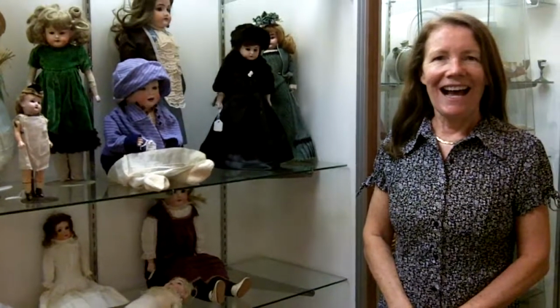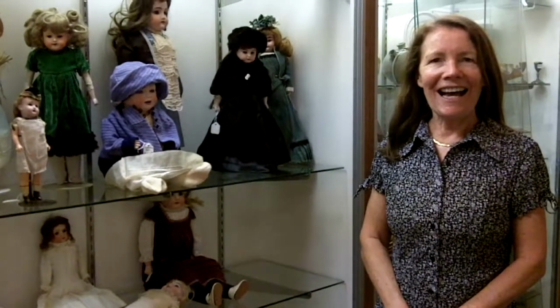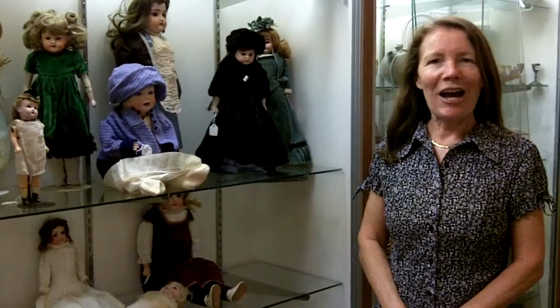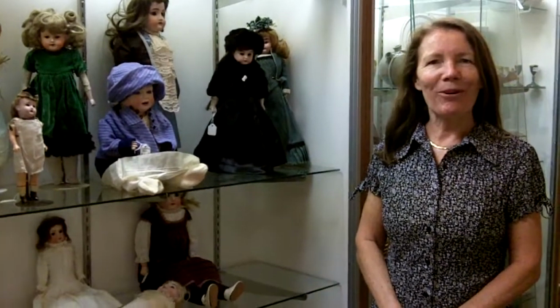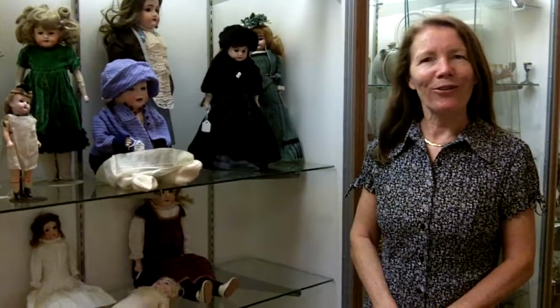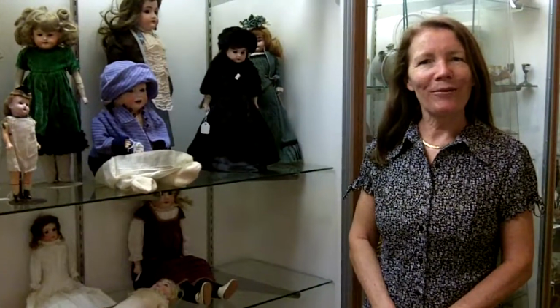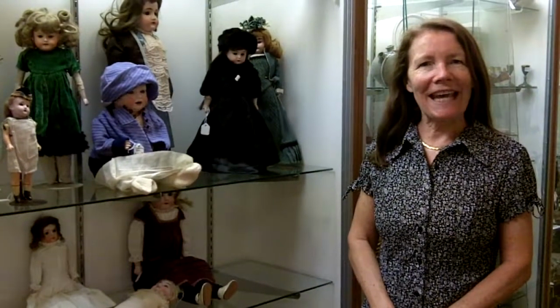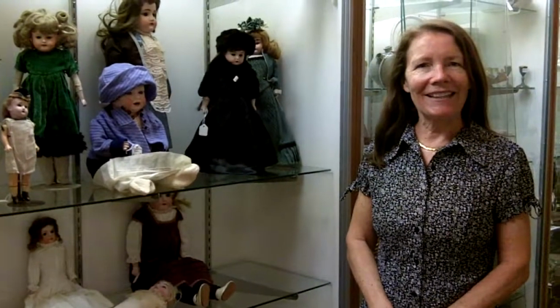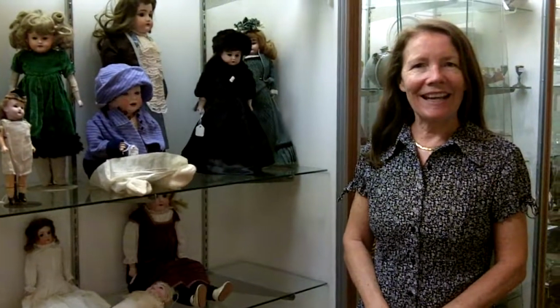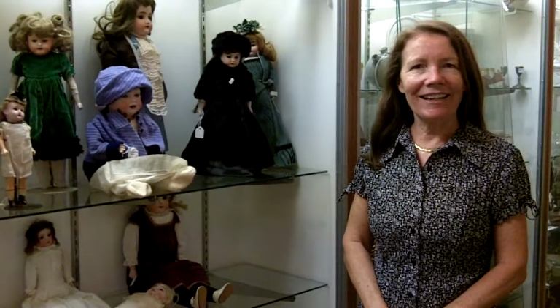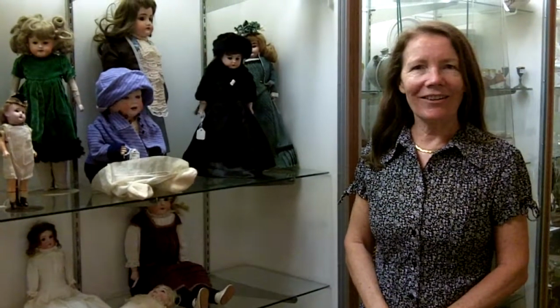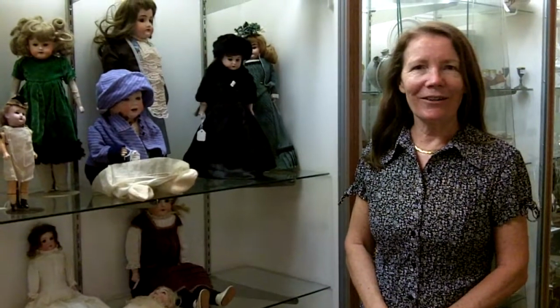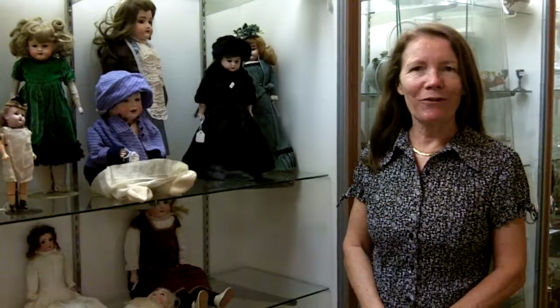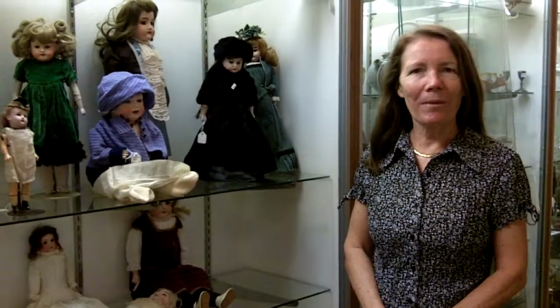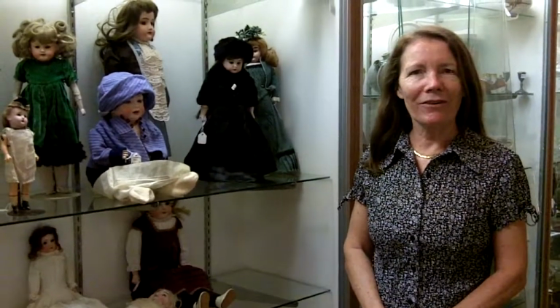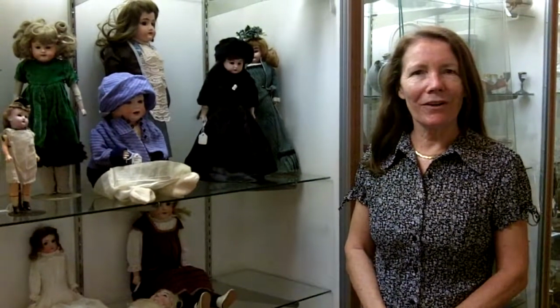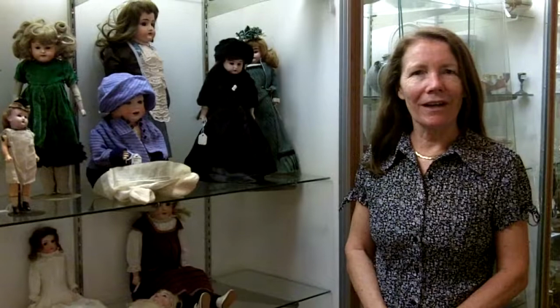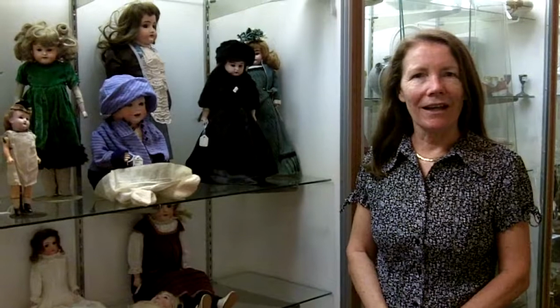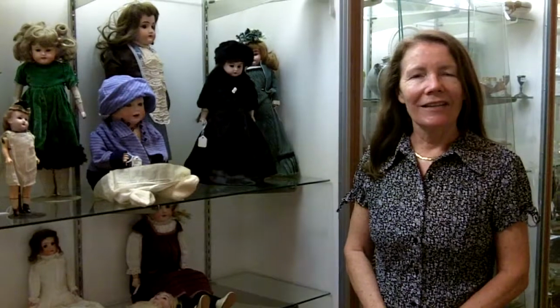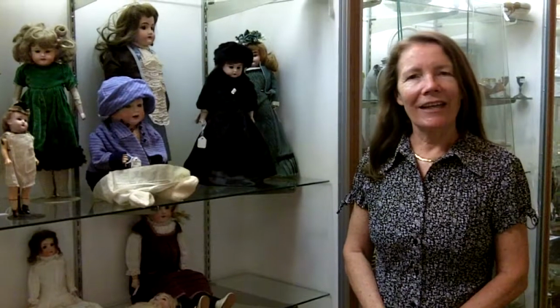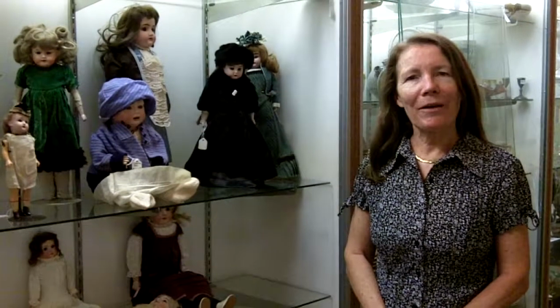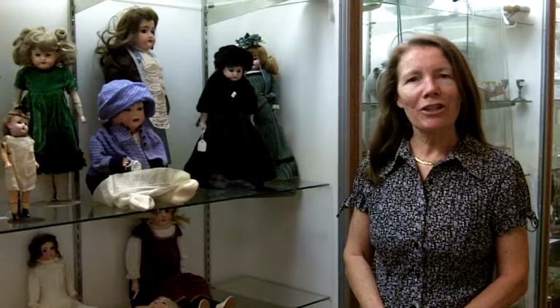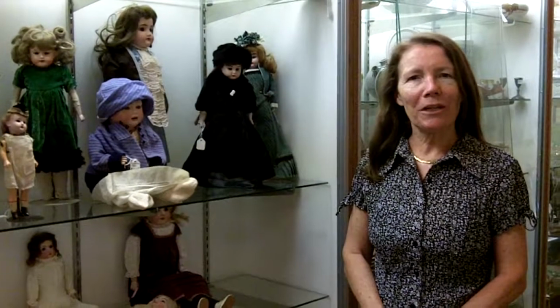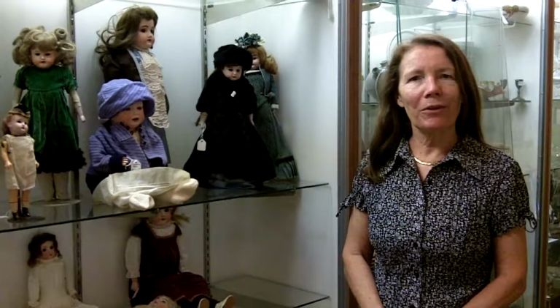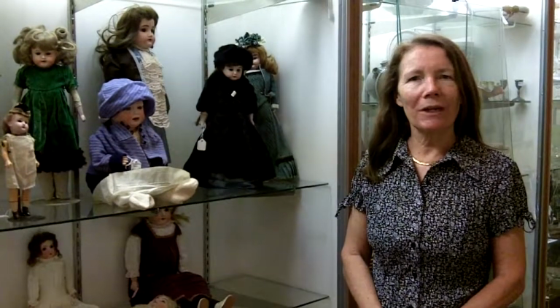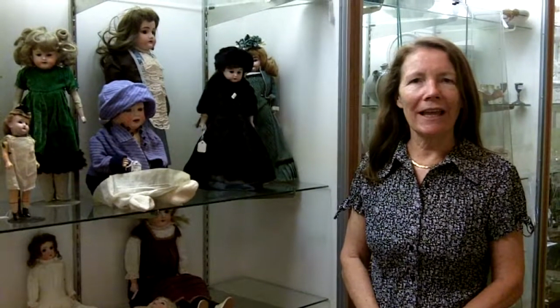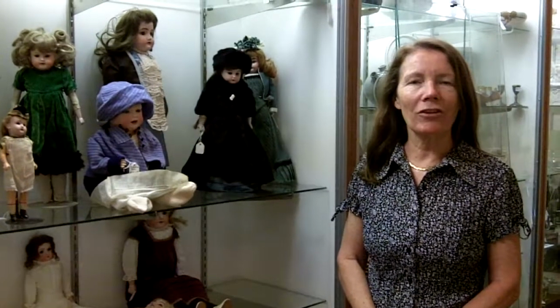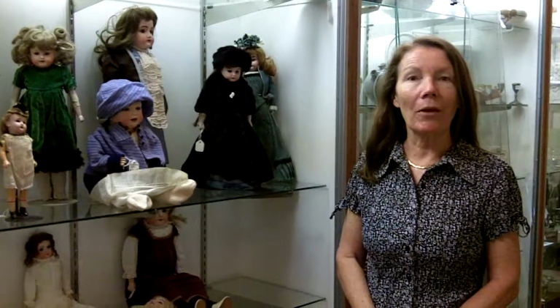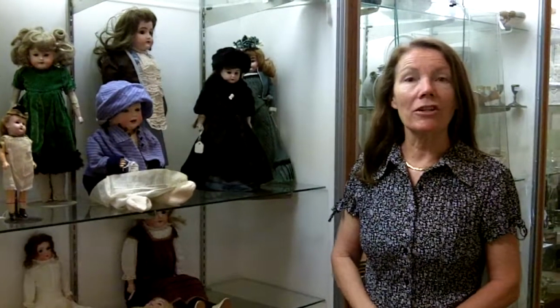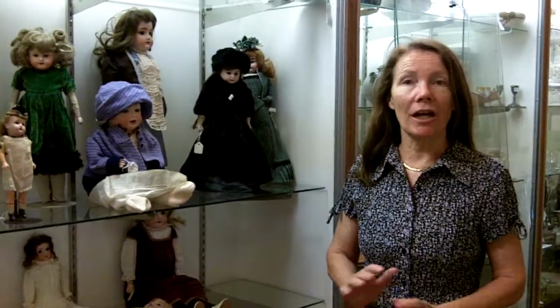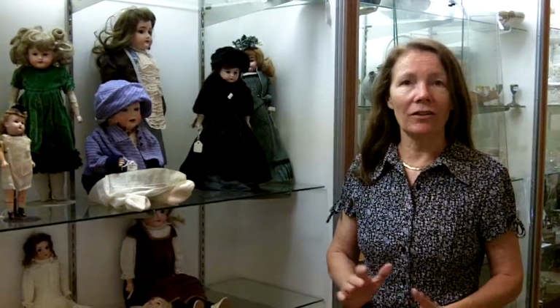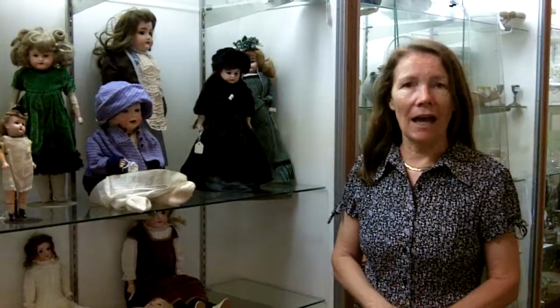Hi, I'm Ursula with Gannon's Antiques and Art in Port Myers, Florida. Today I want to share with you a collection that I just got.